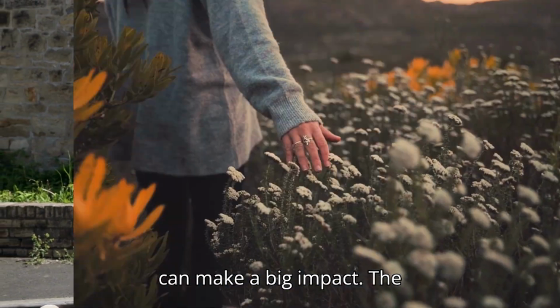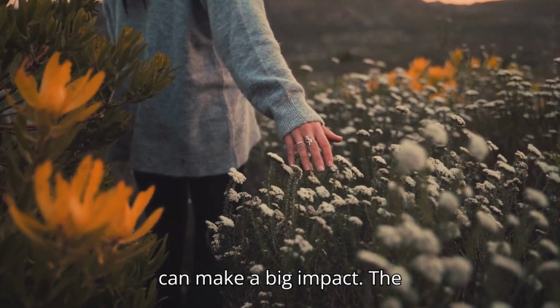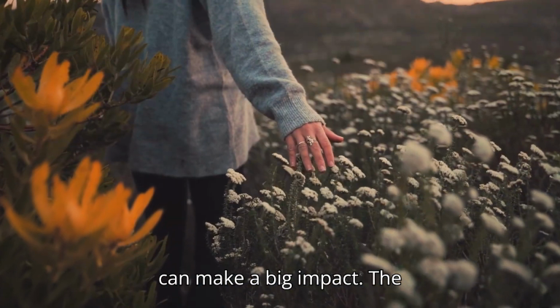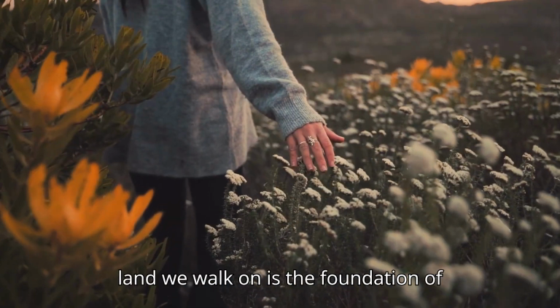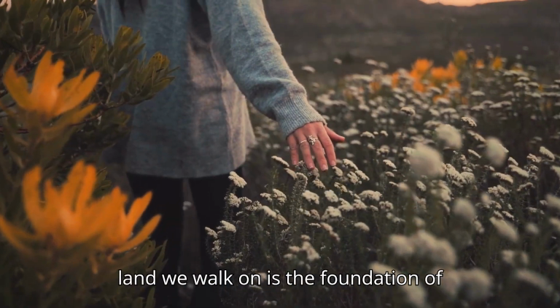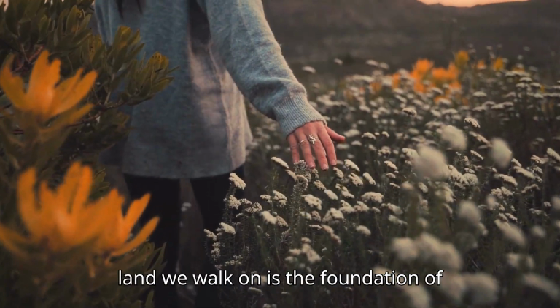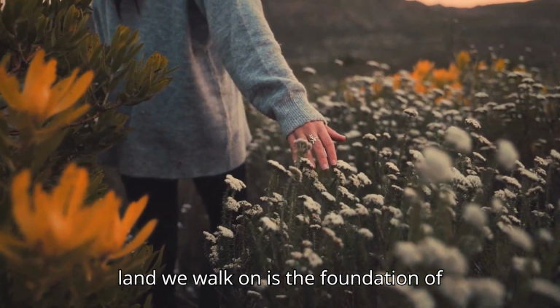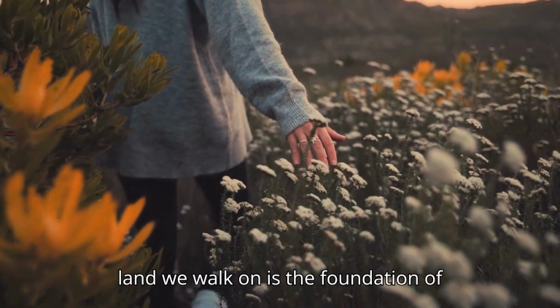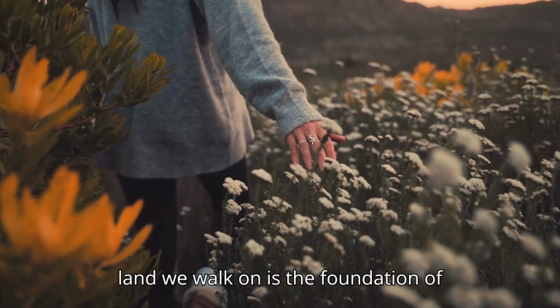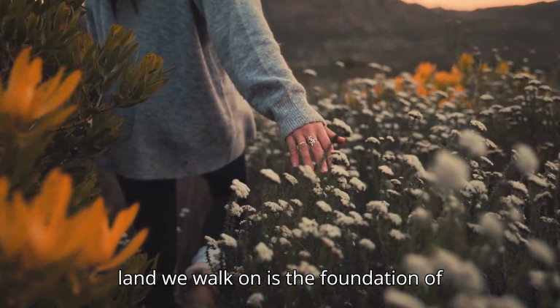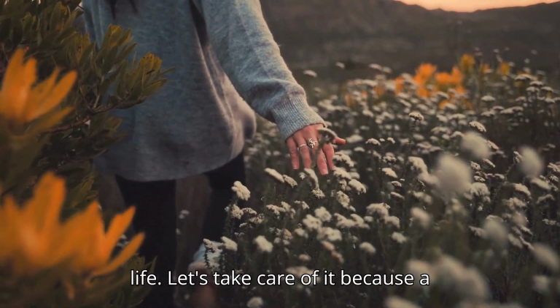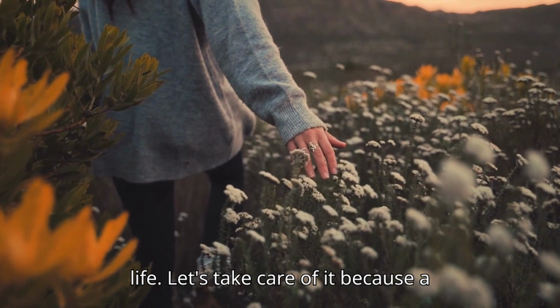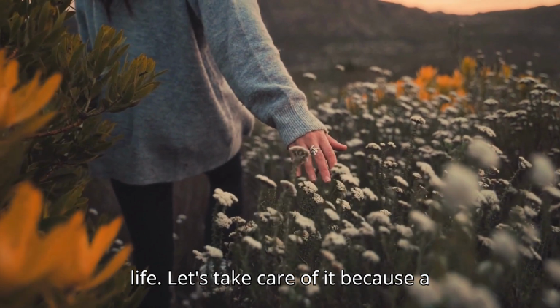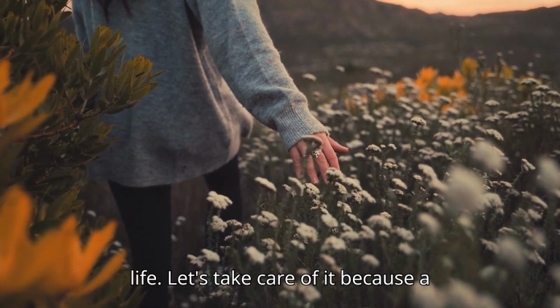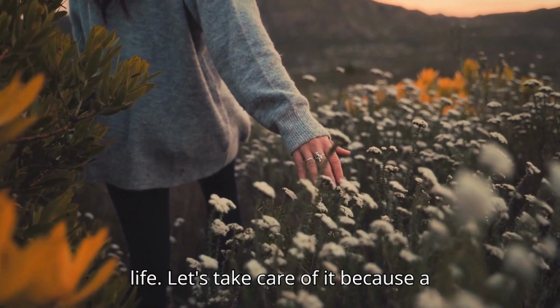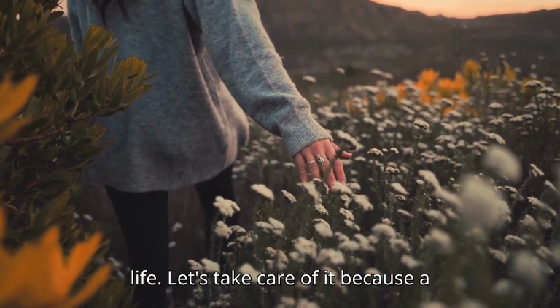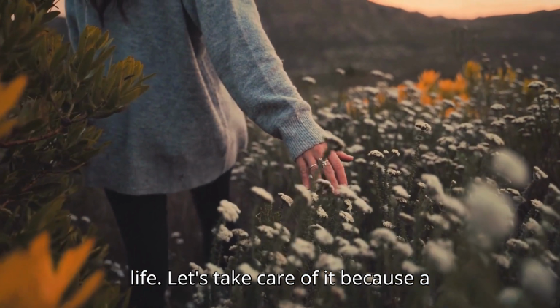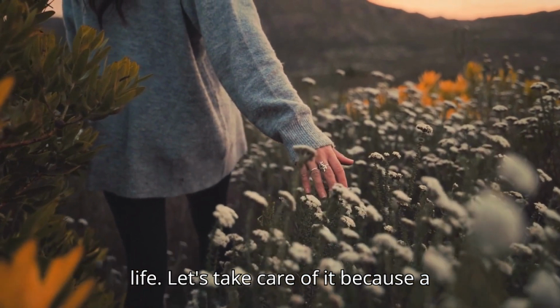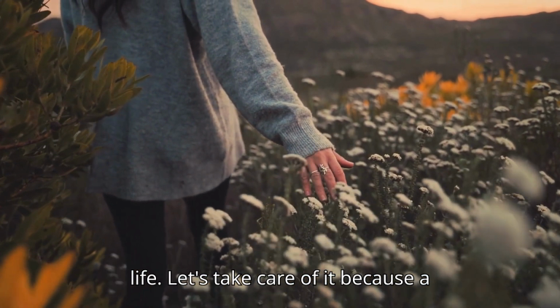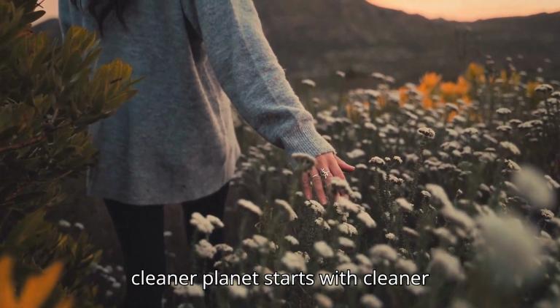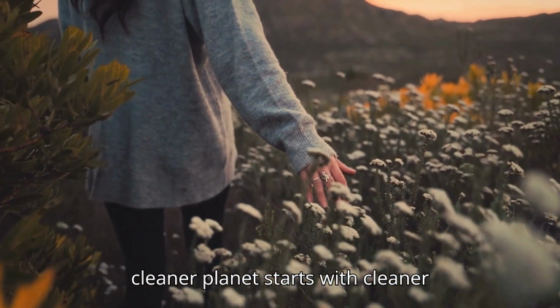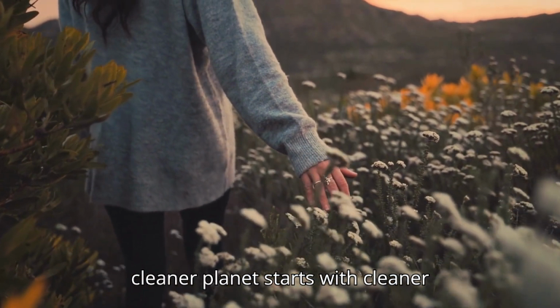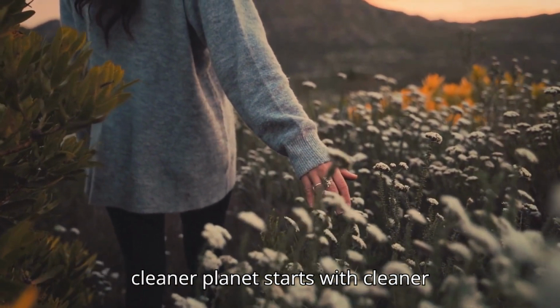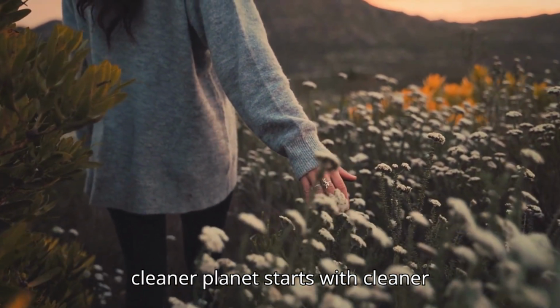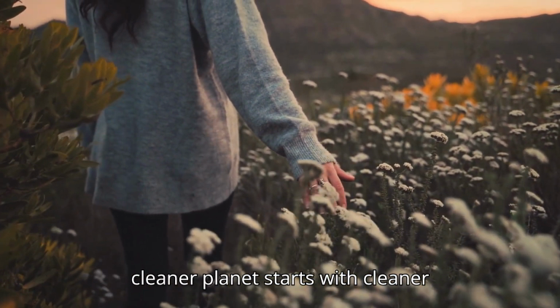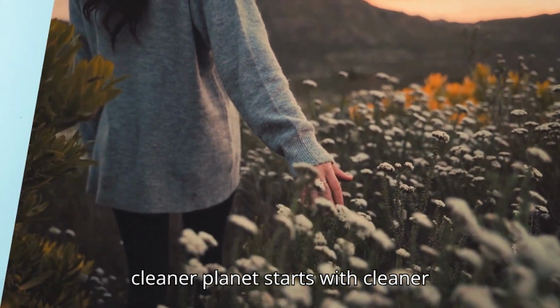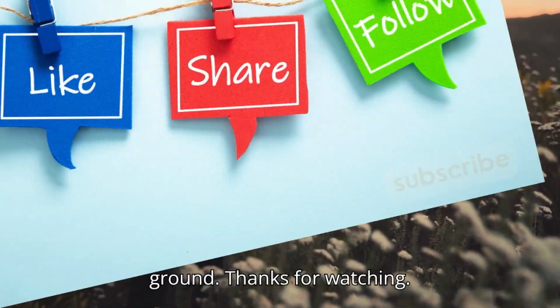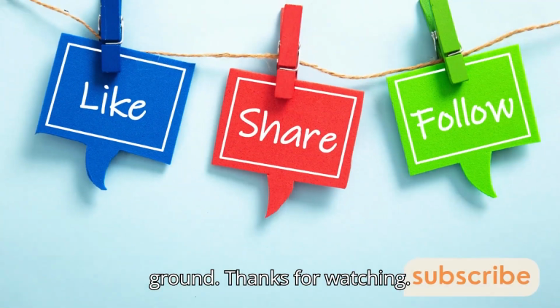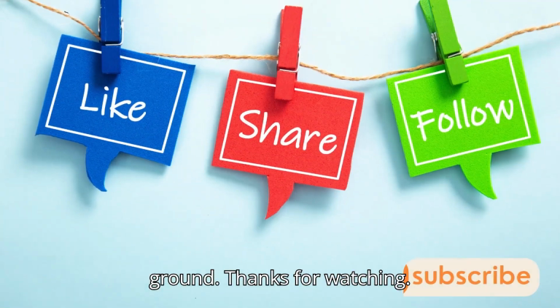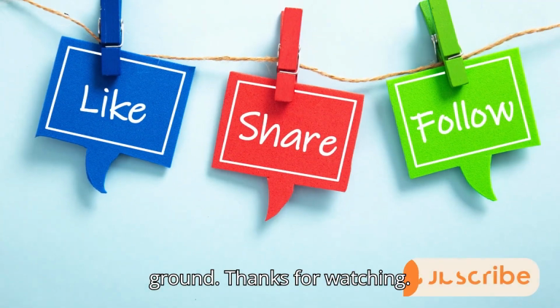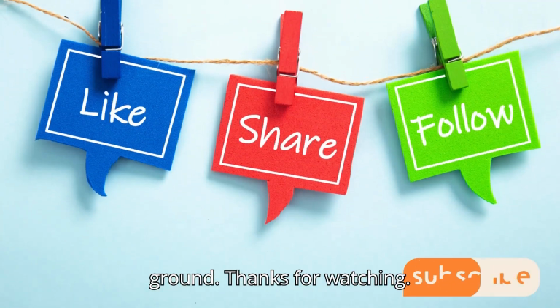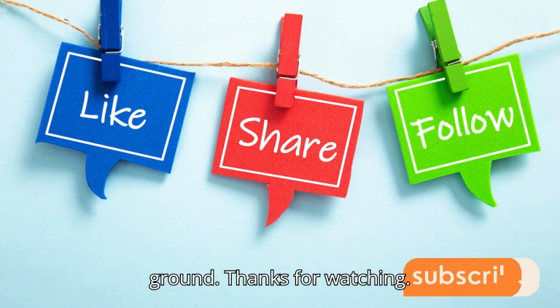The land we walk on is the foundation of life. Let's take care of it, because a cleaner planet starts with cleaner ground. Thanks for watching.